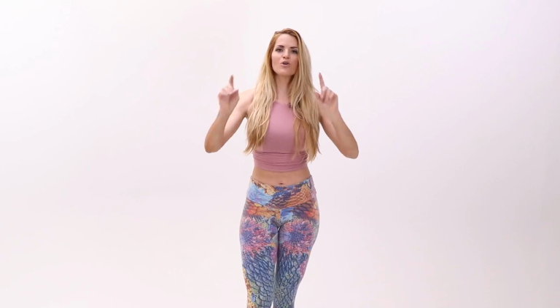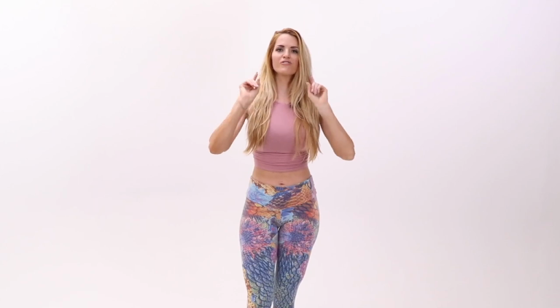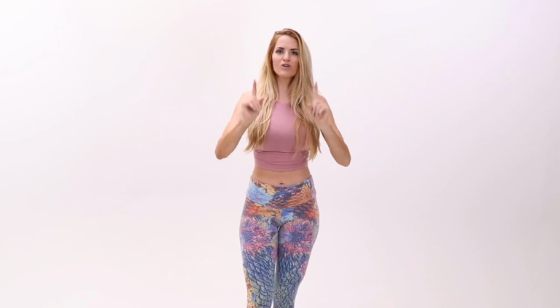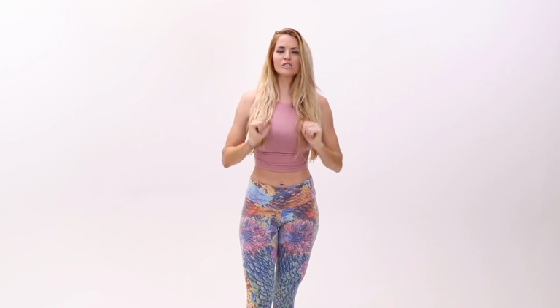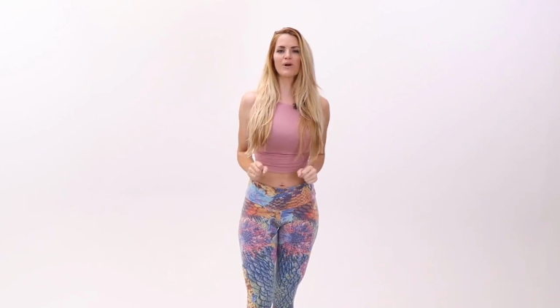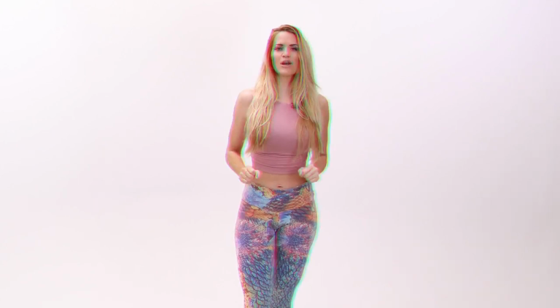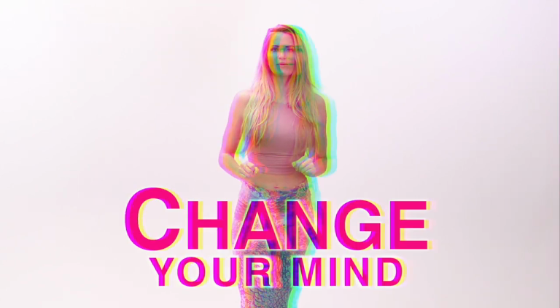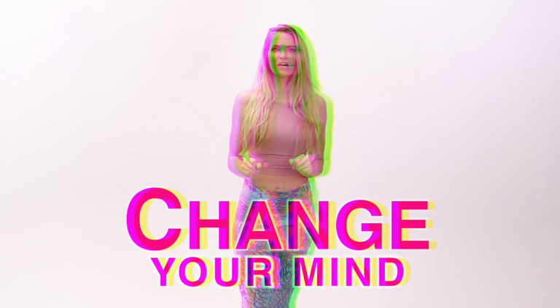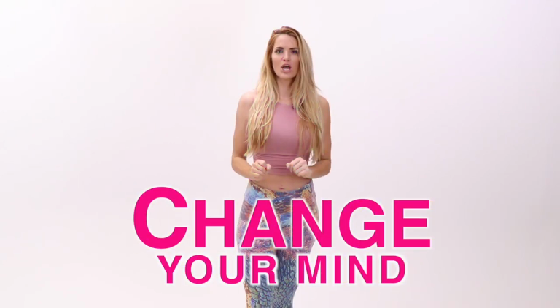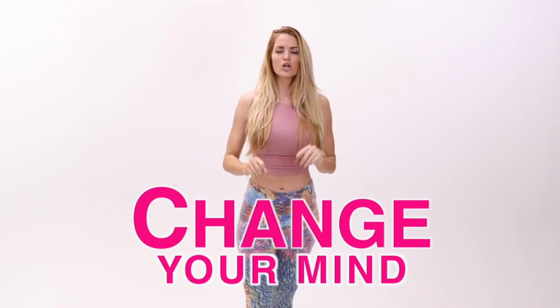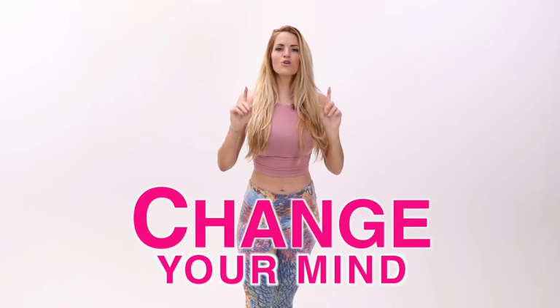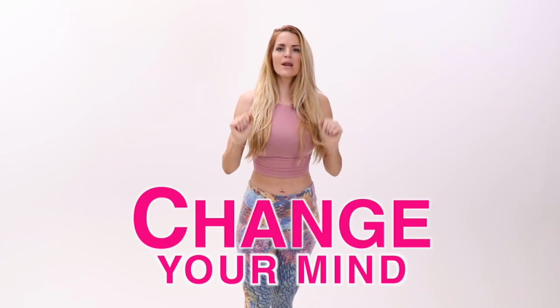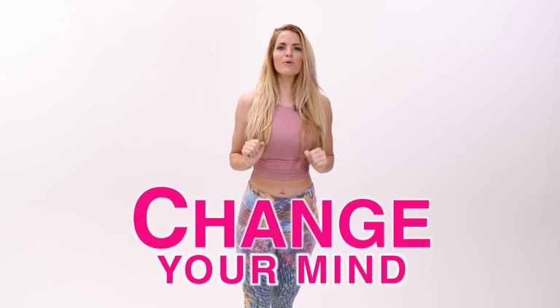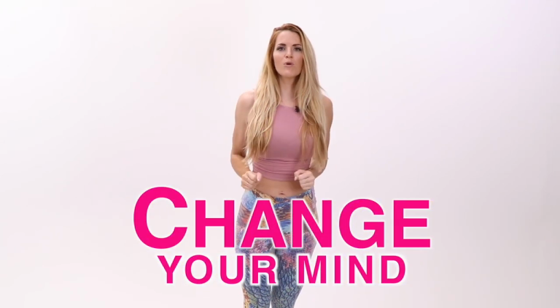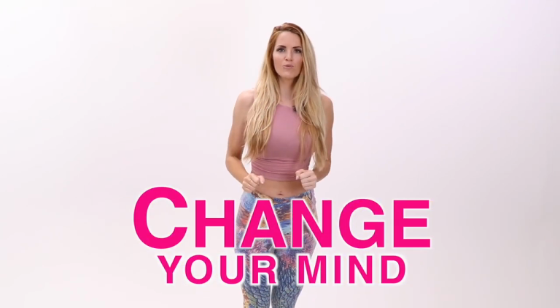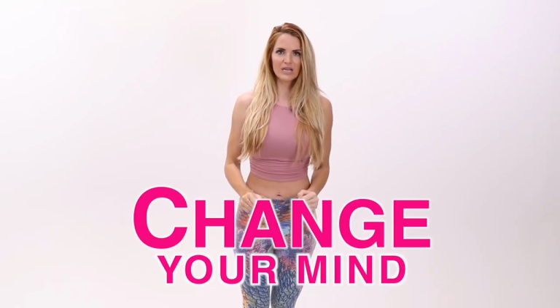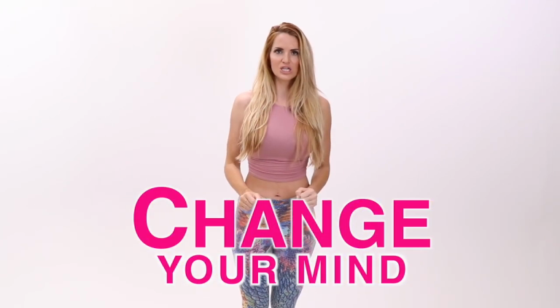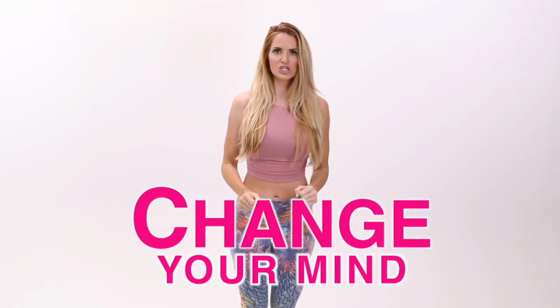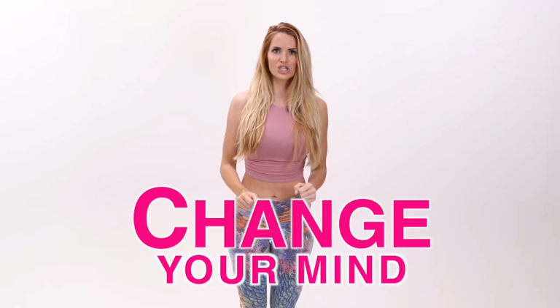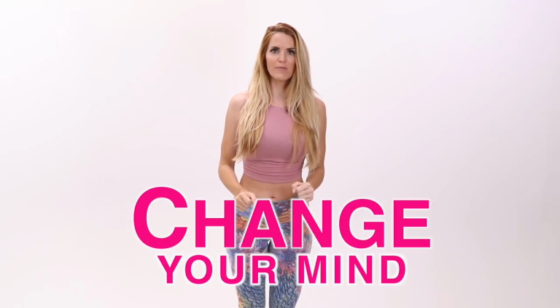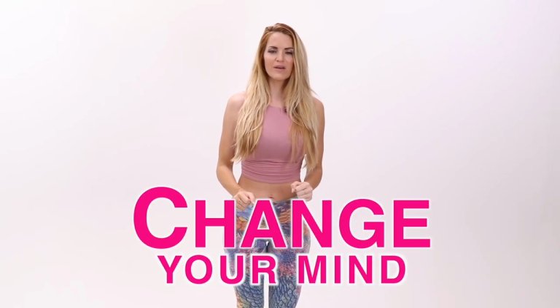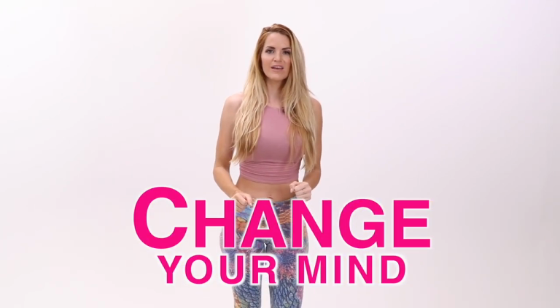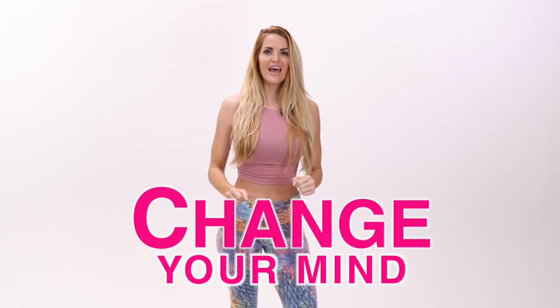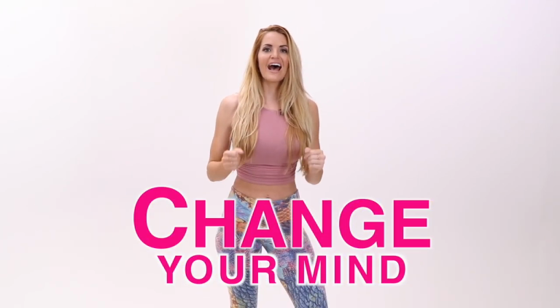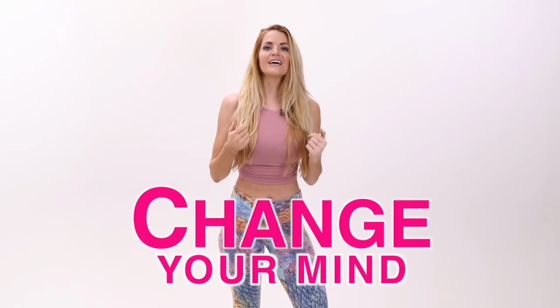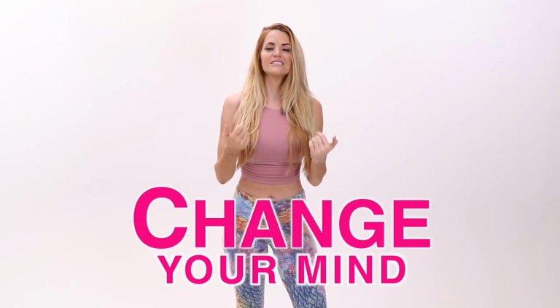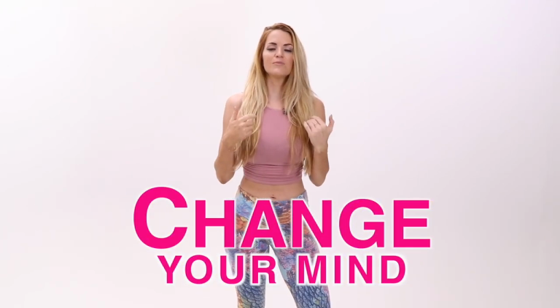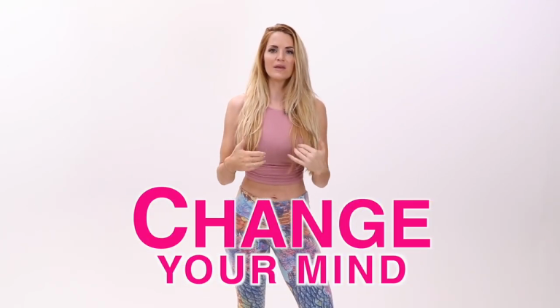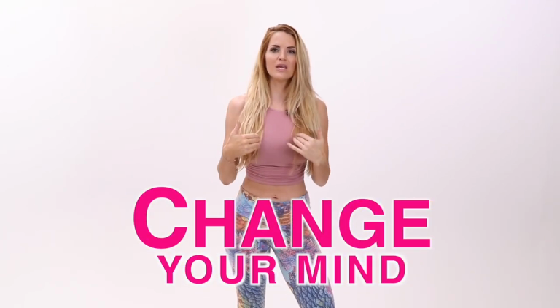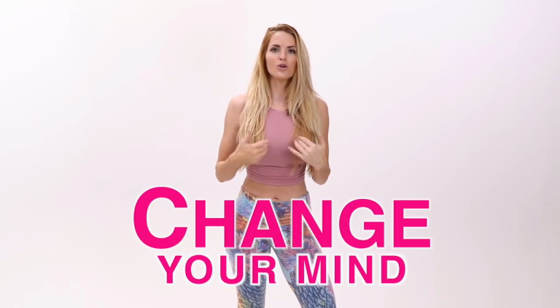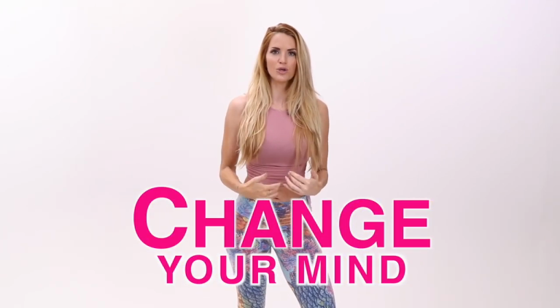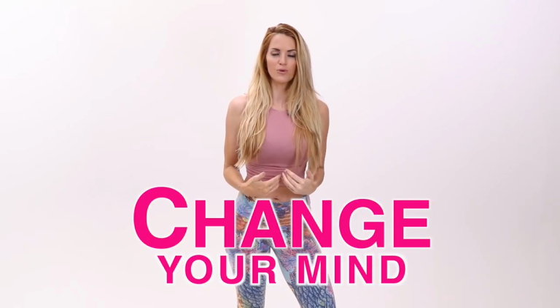Your first priority, your number one relationship, has to be you.